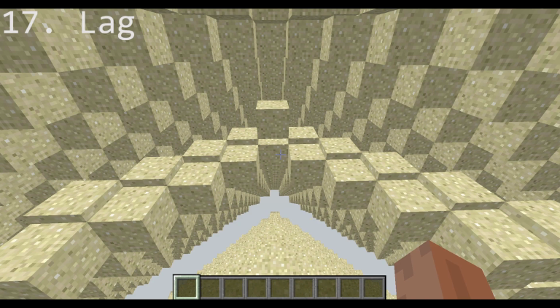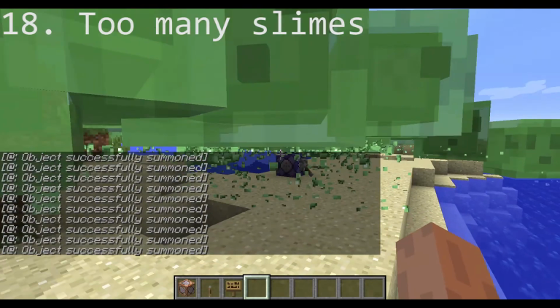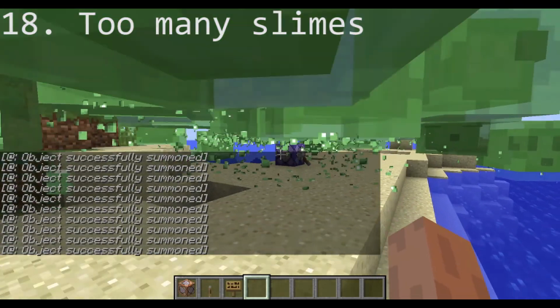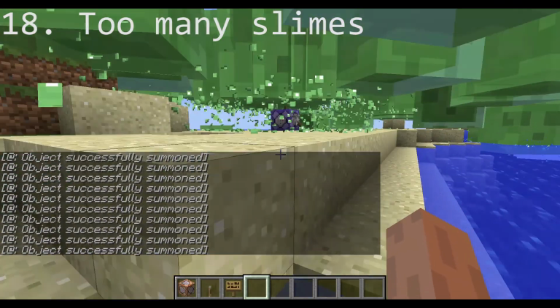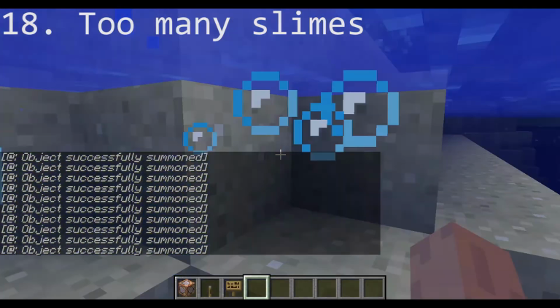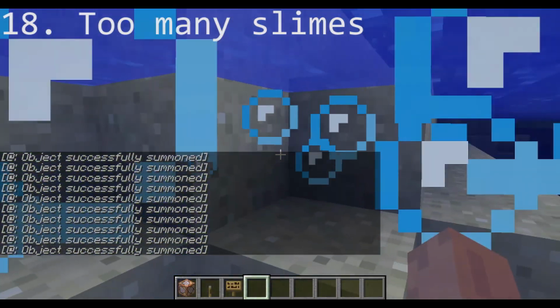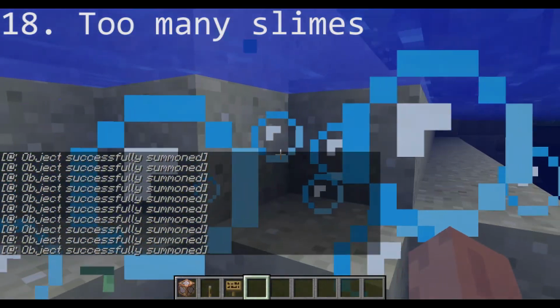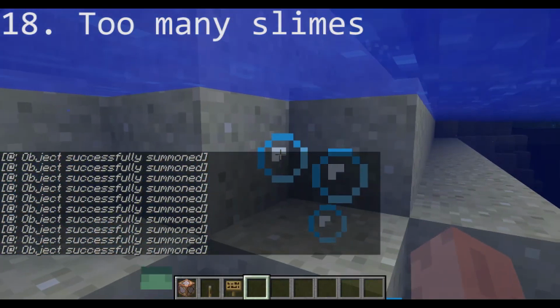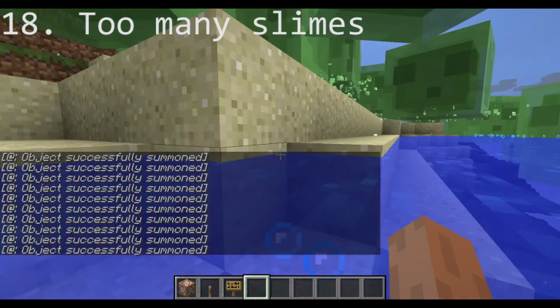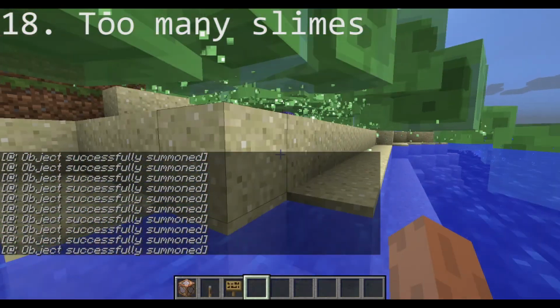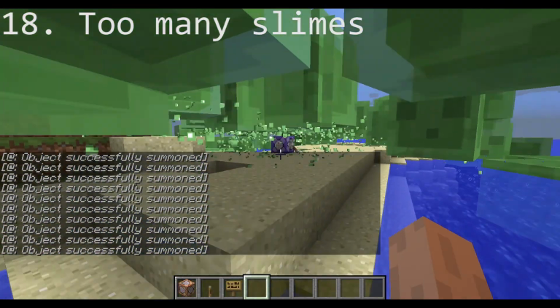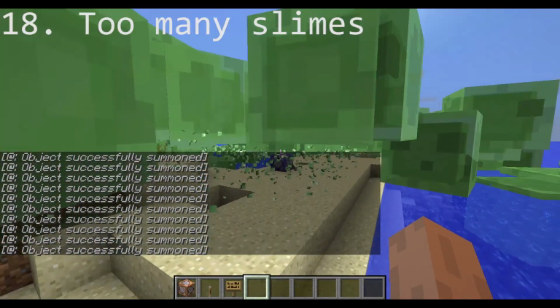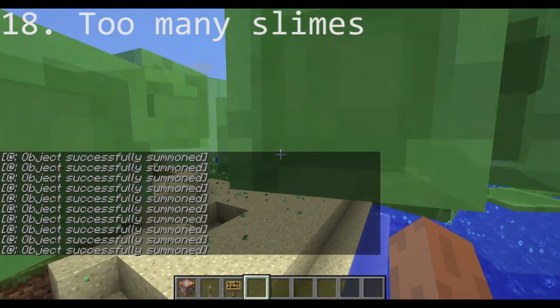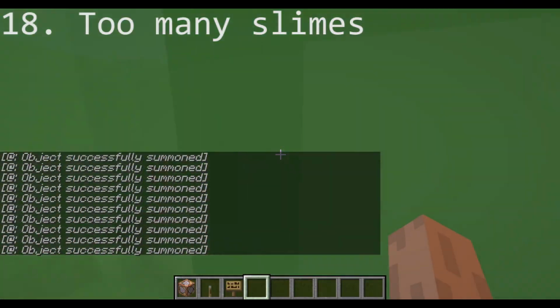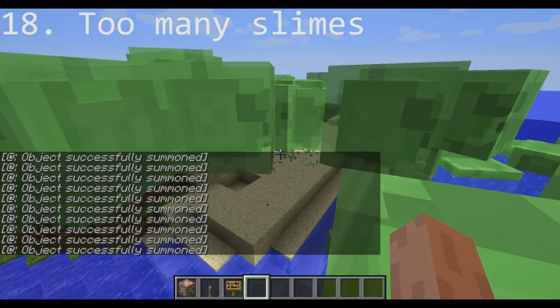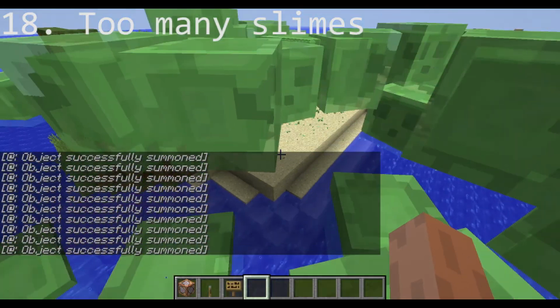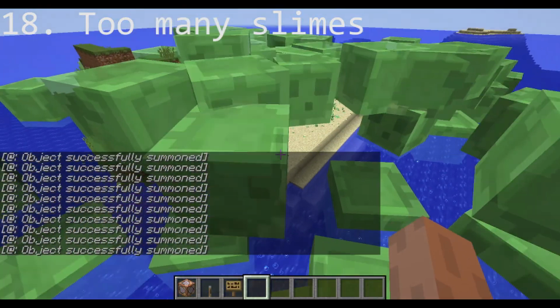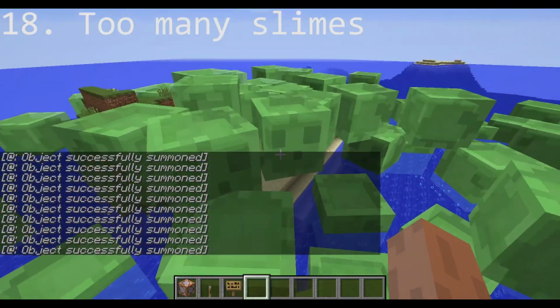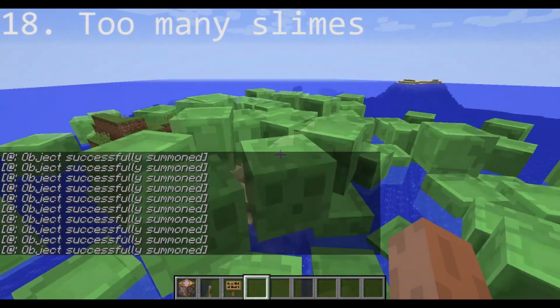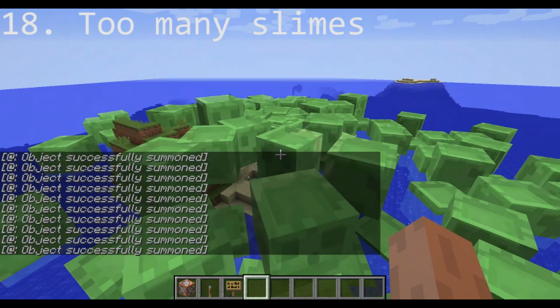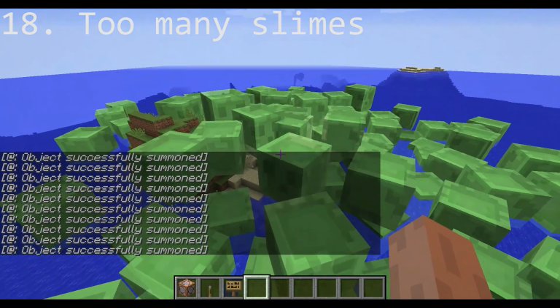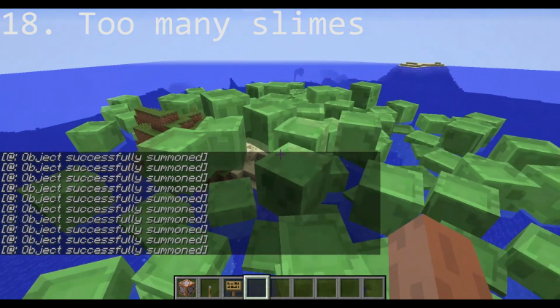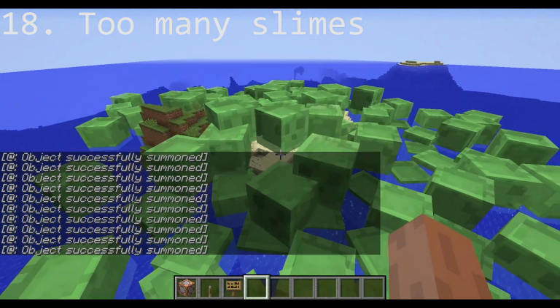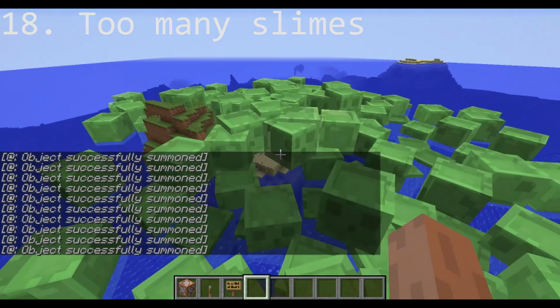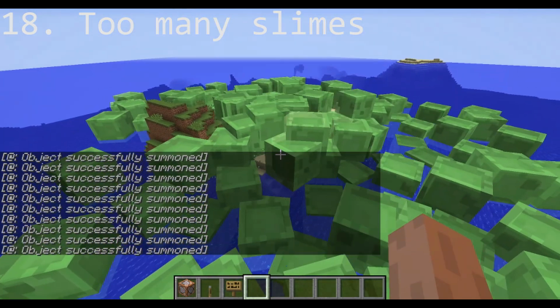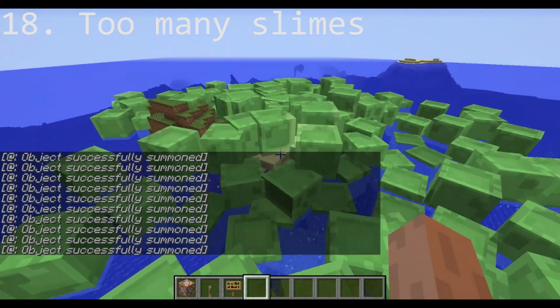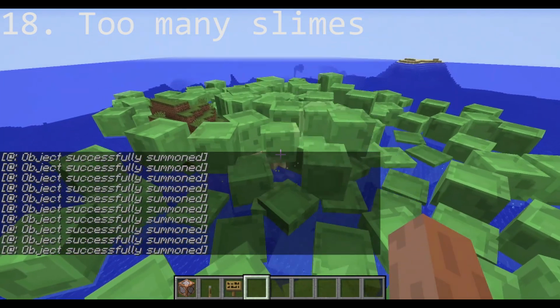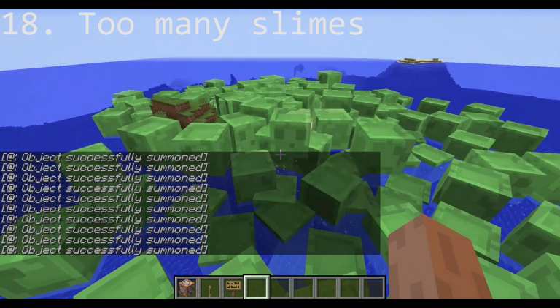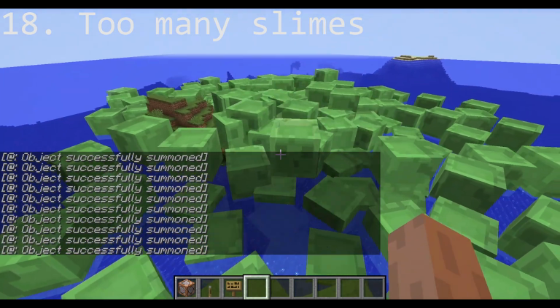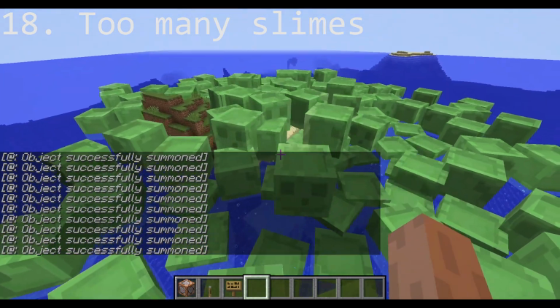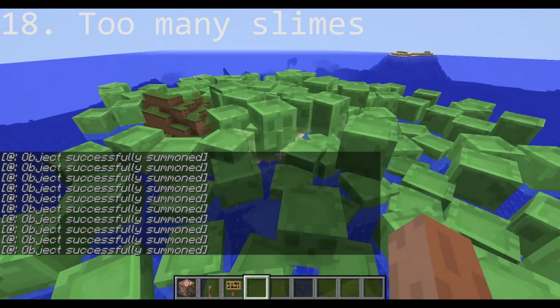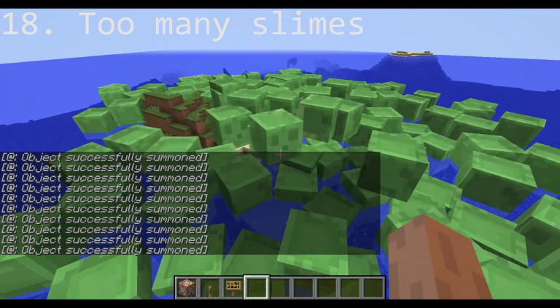You can also troll your friend by setting up a command block to infinitely summon slimes.